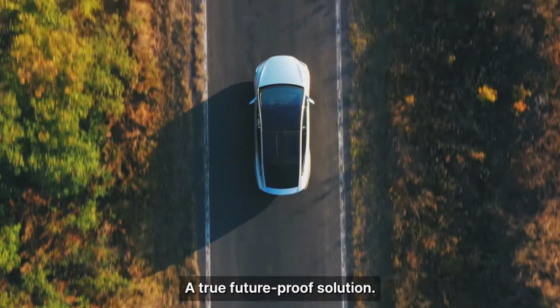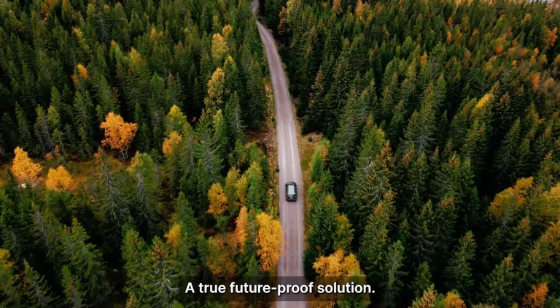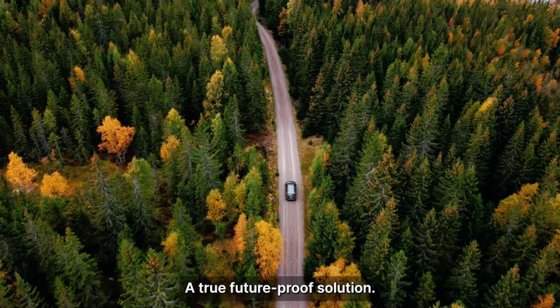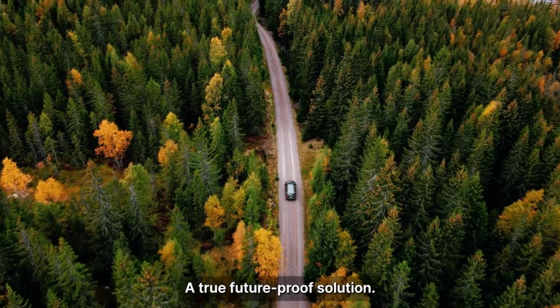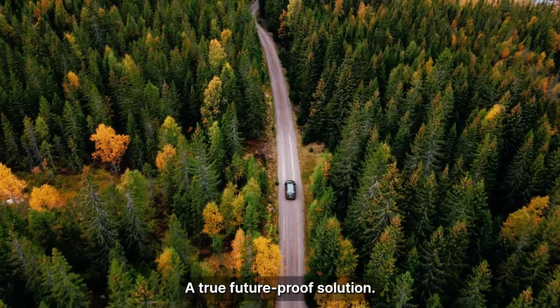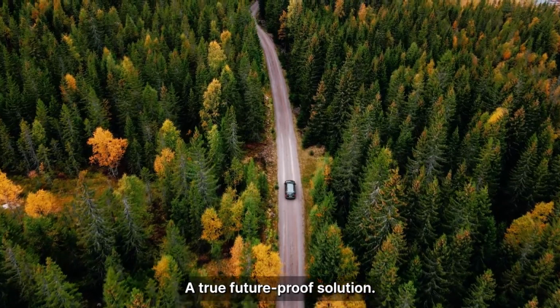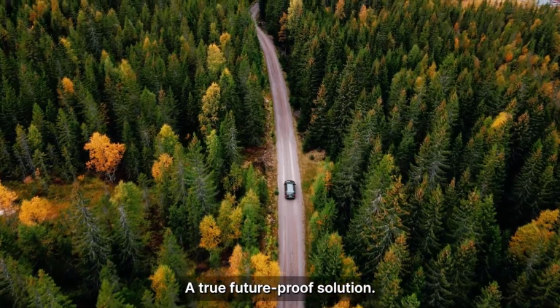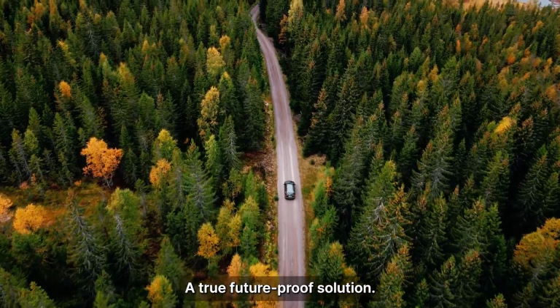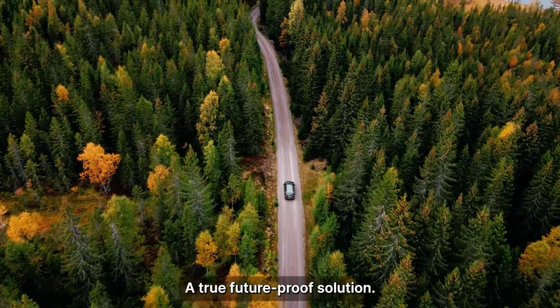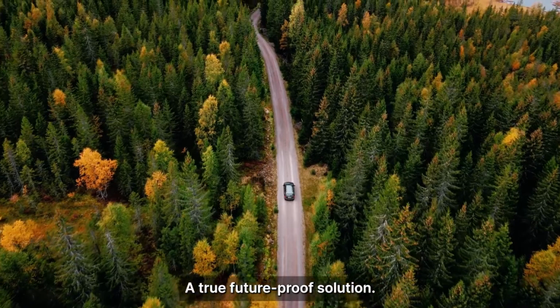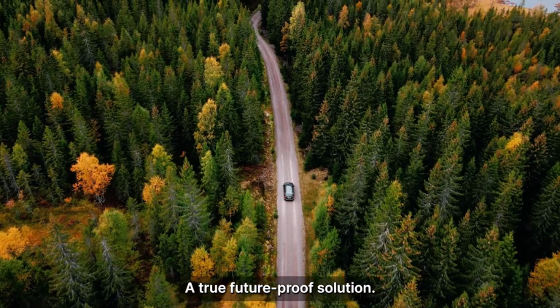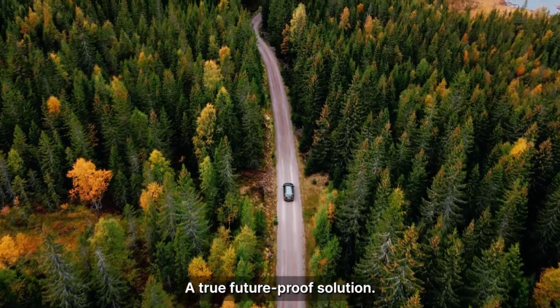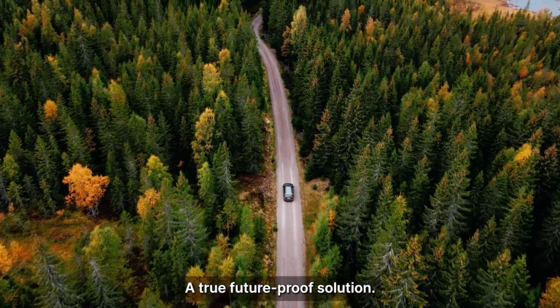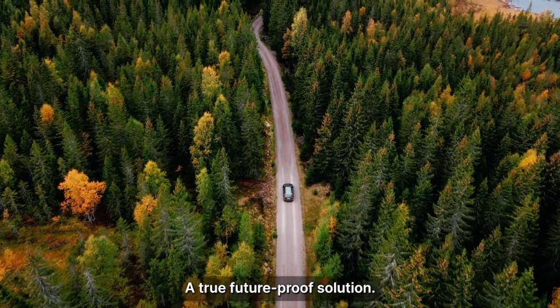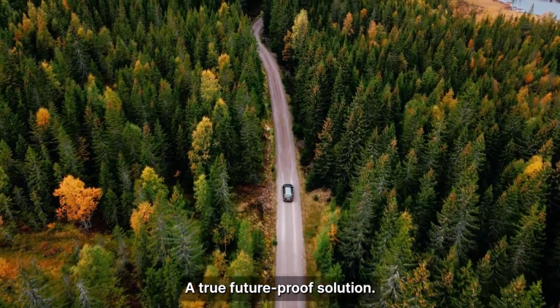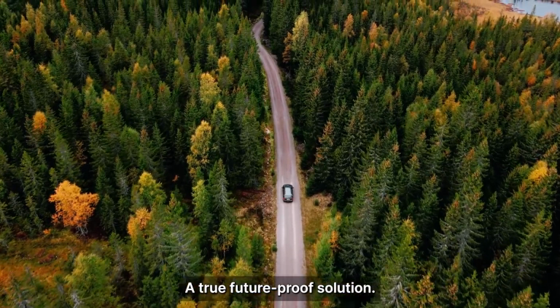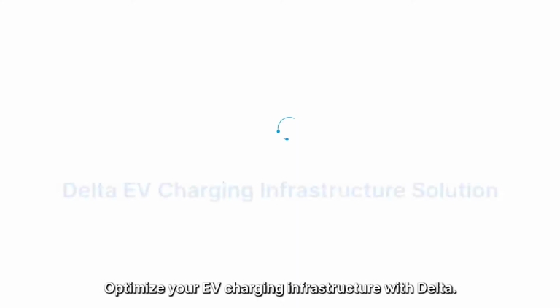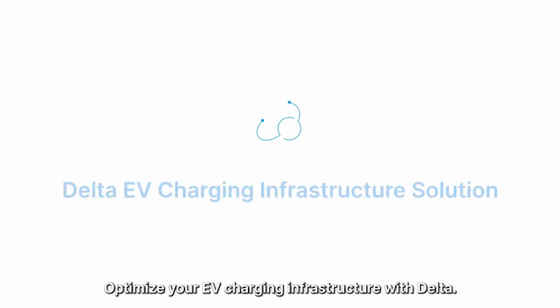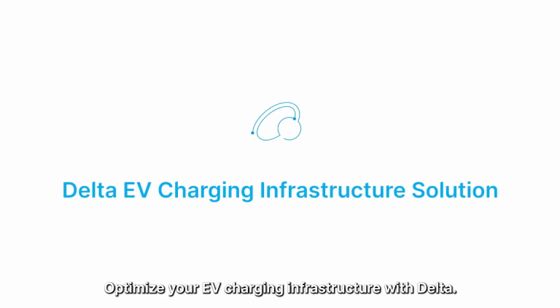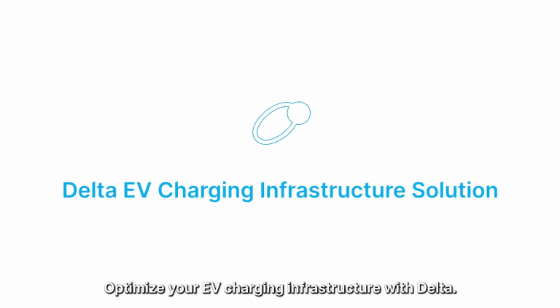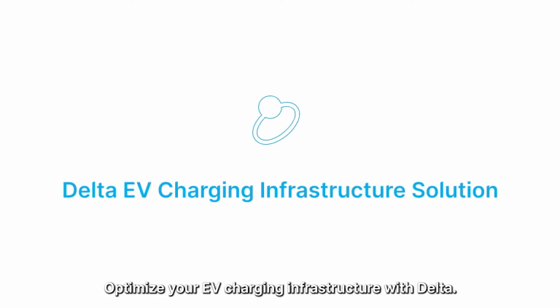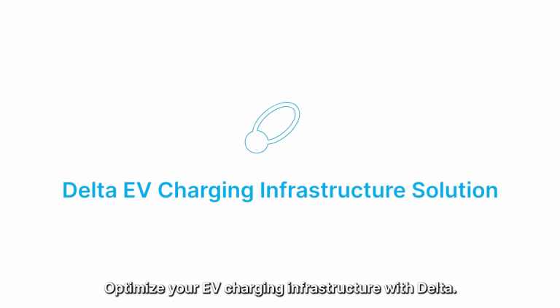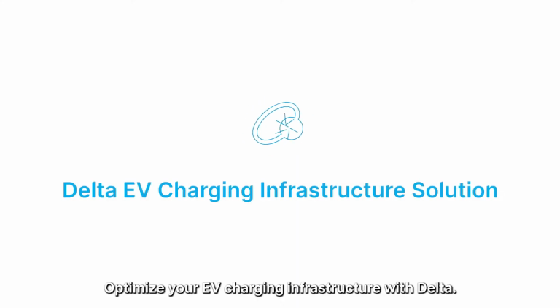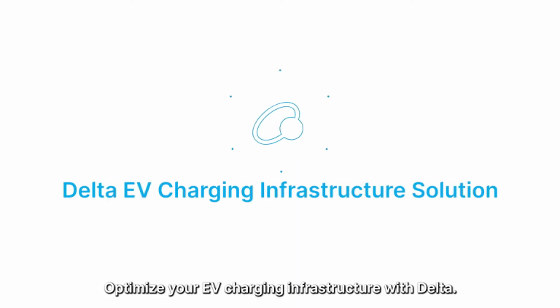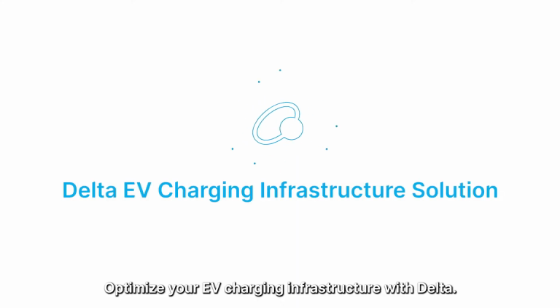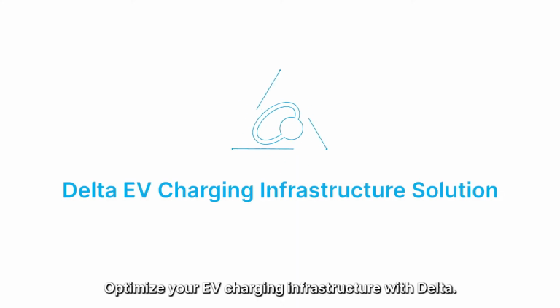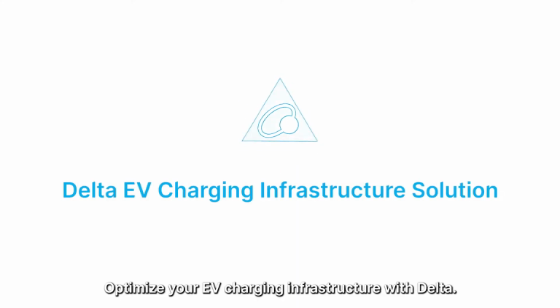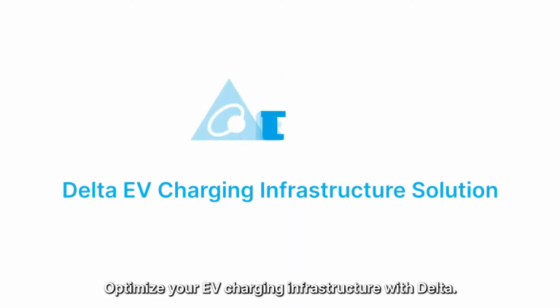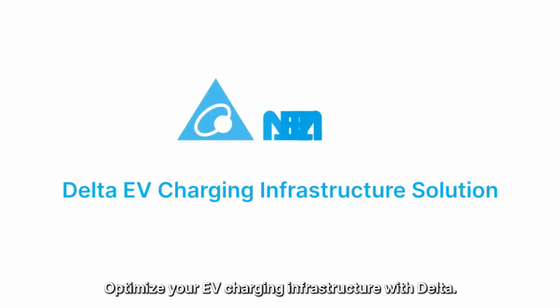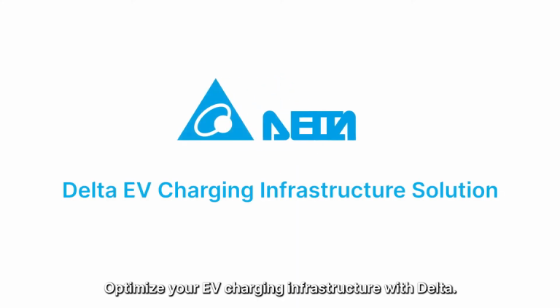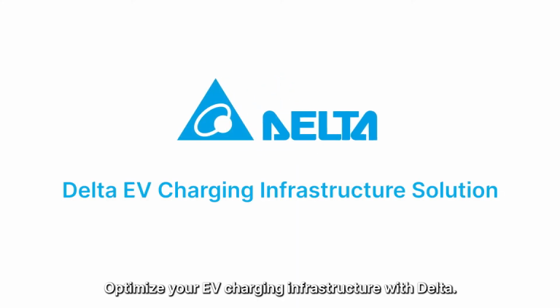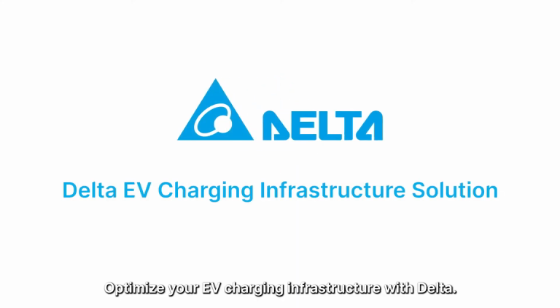A true future-proof solution. Optimise your EV charging infrastructure with Delta.